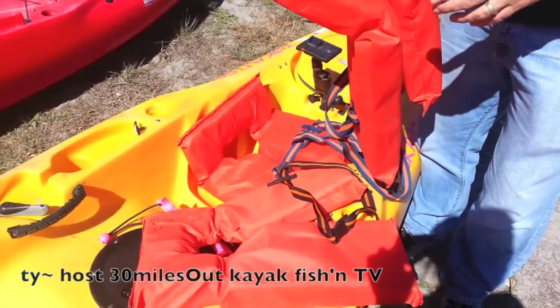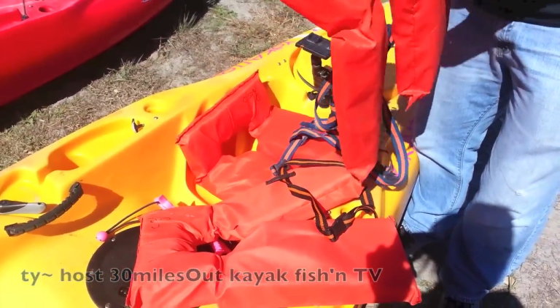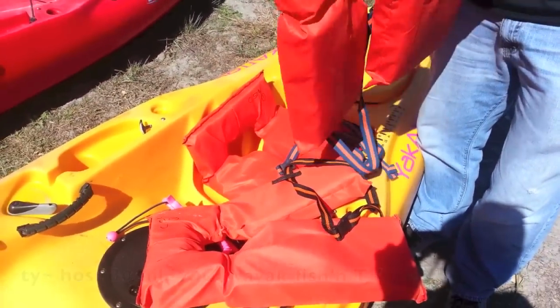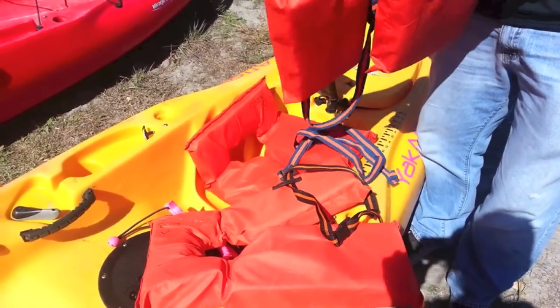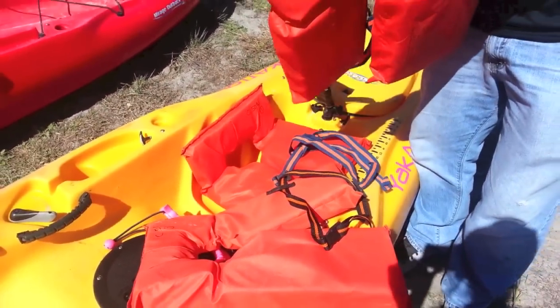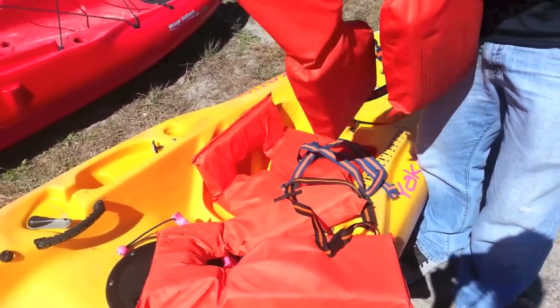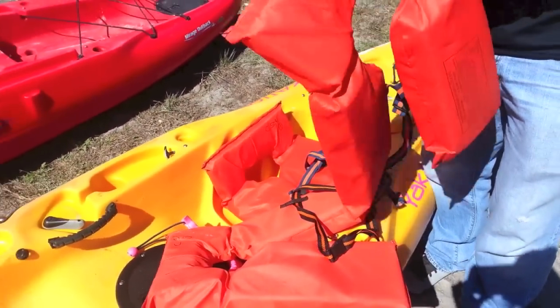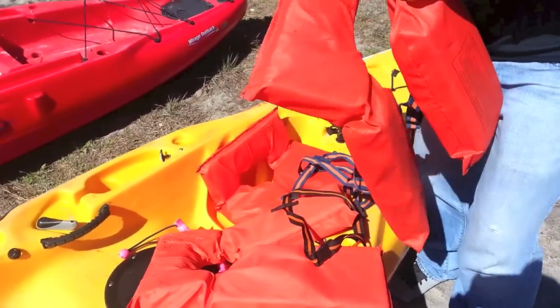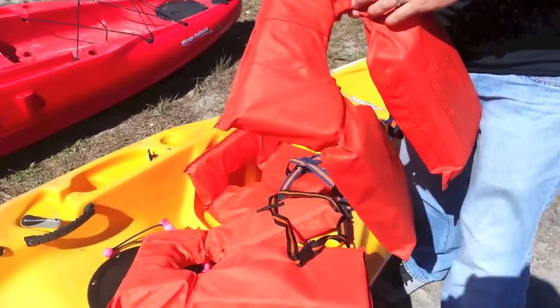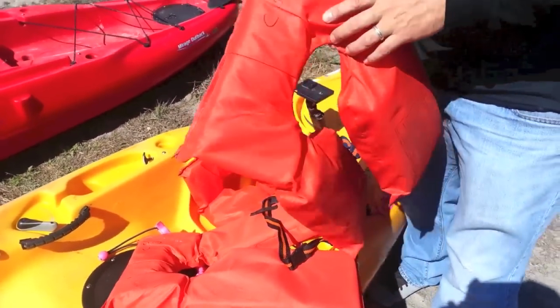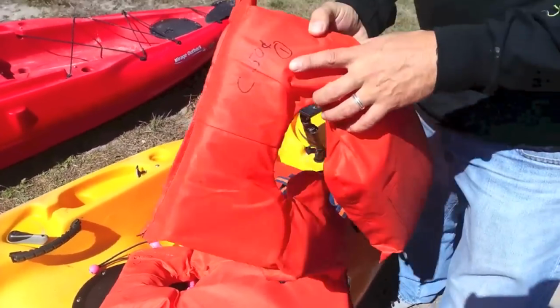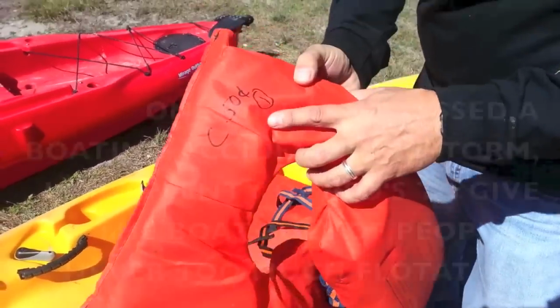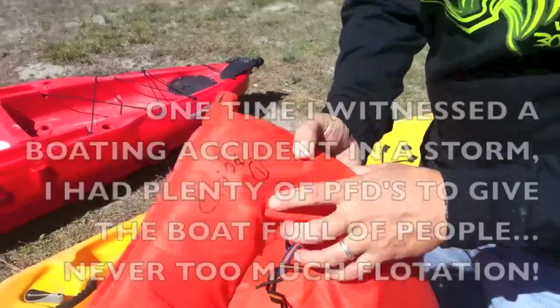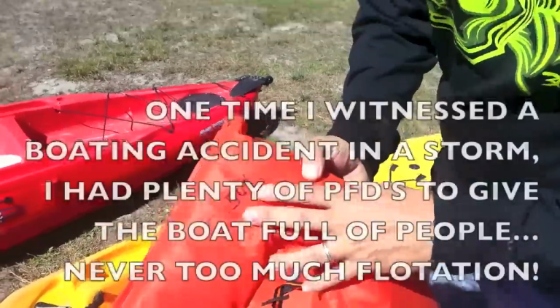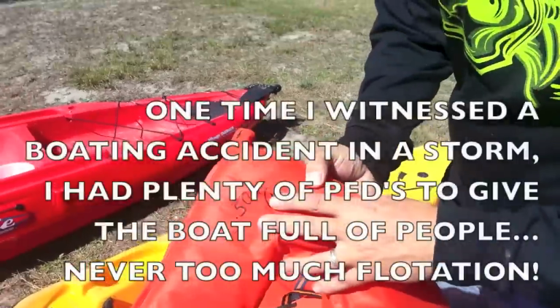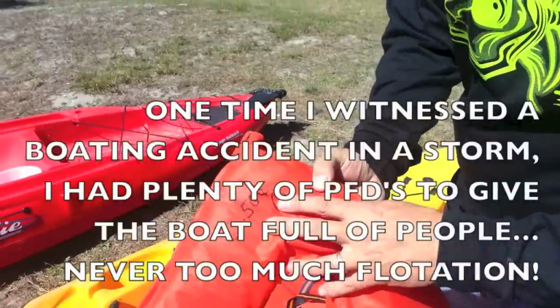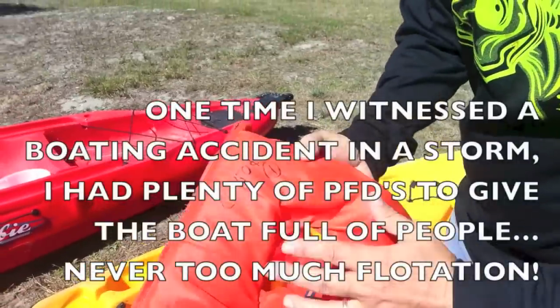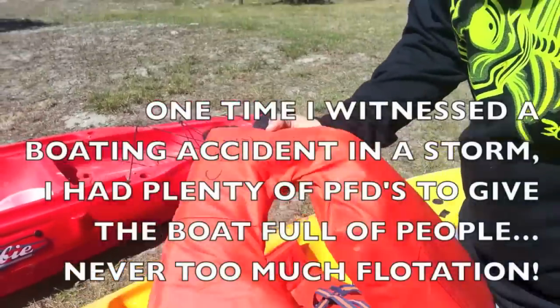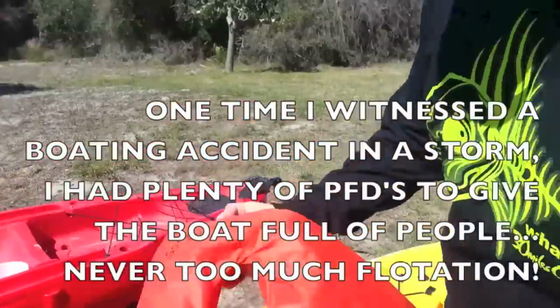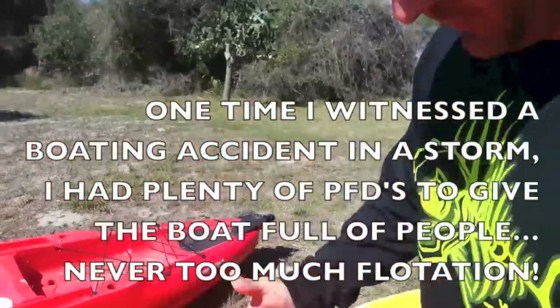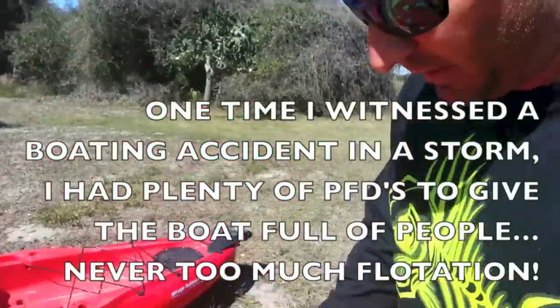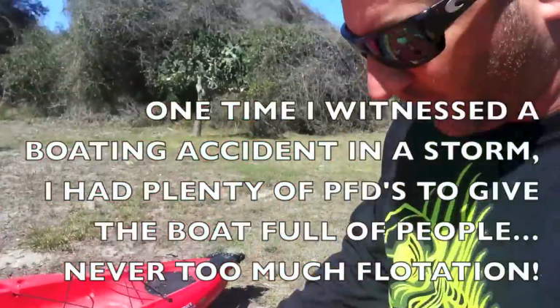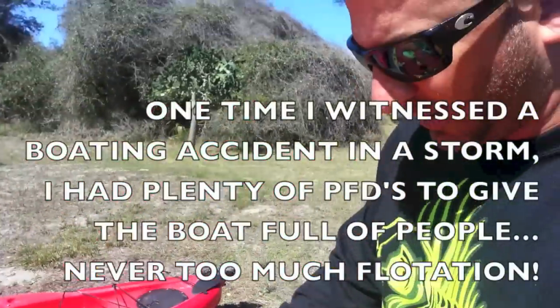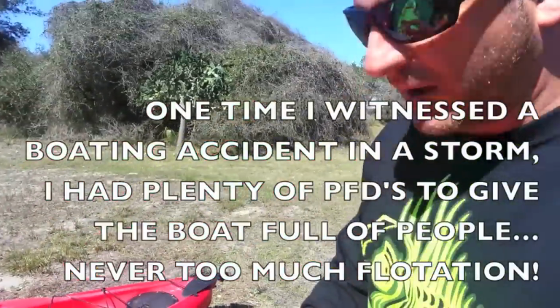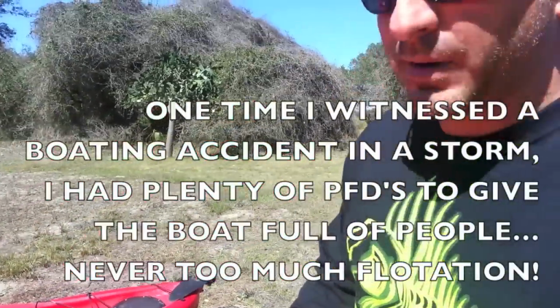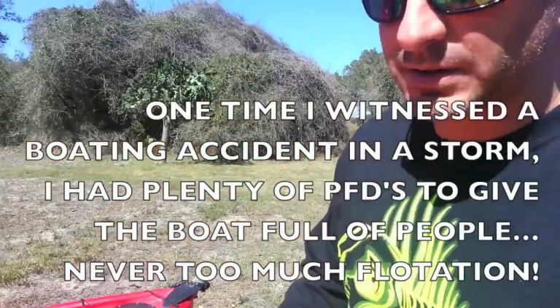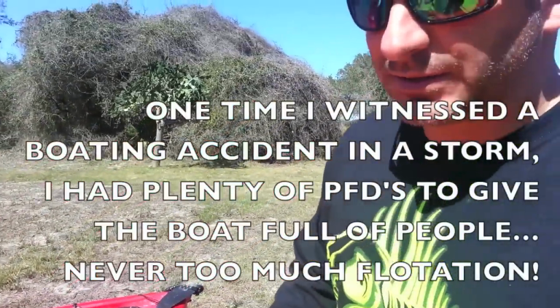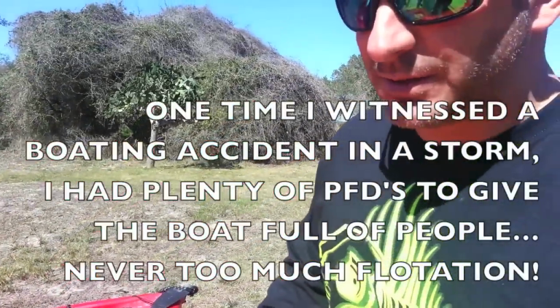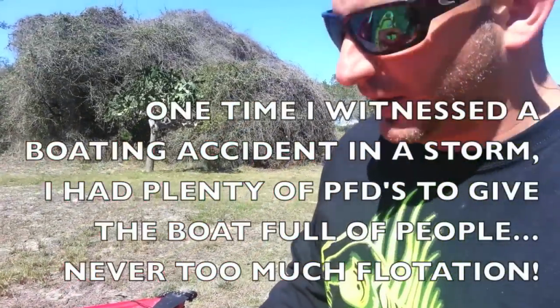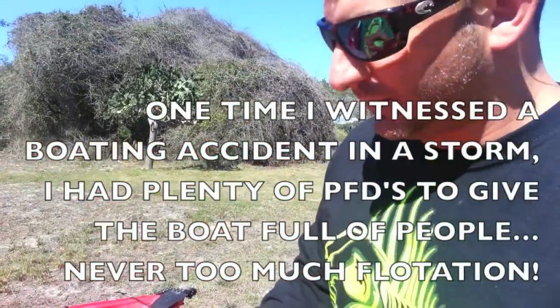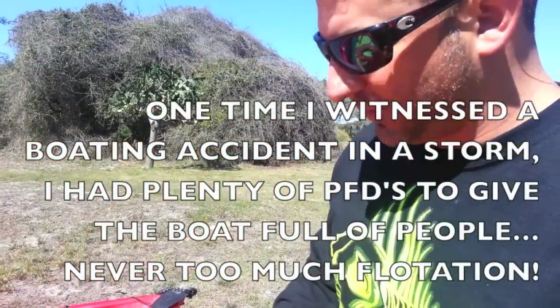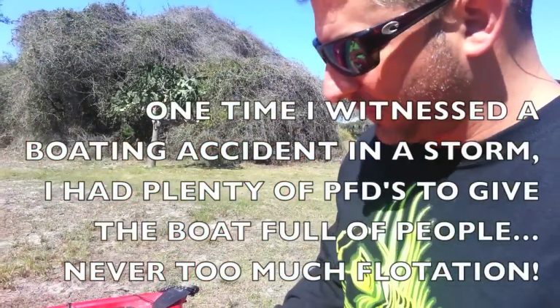I picked these for 50 cents a pop at a thrift store. Why did I buy a bunch of cheap life preservers?